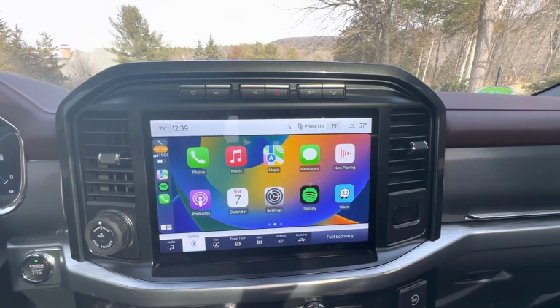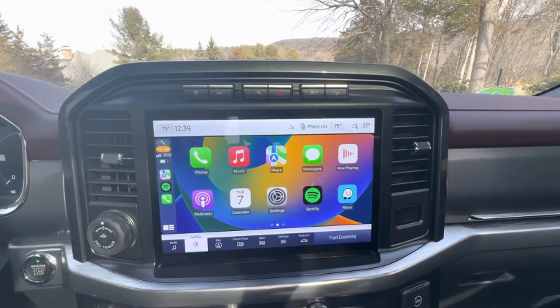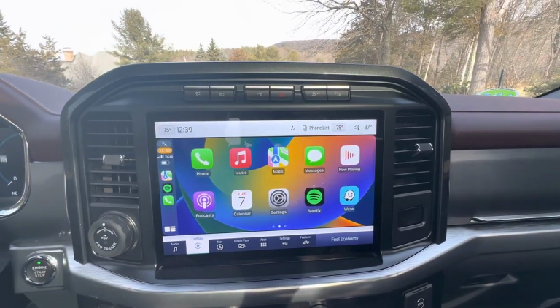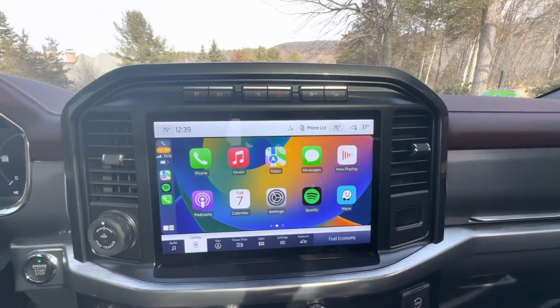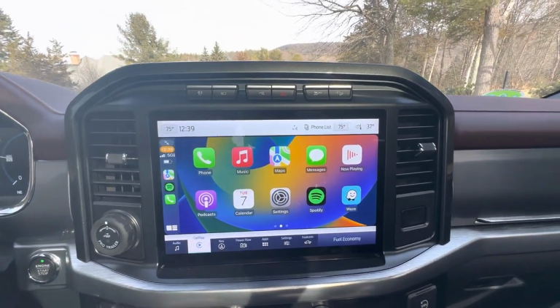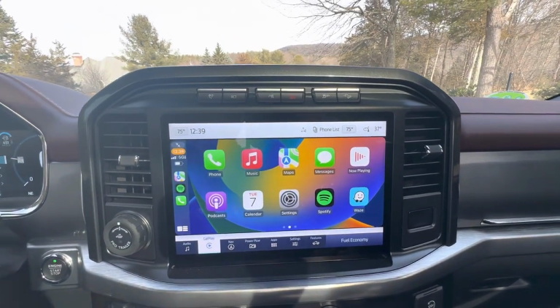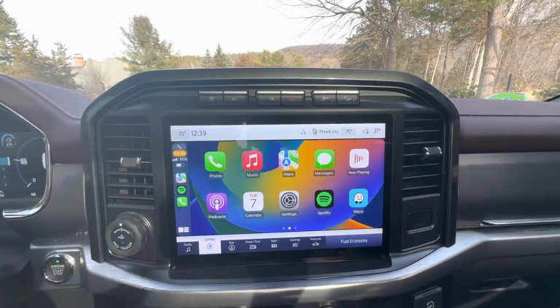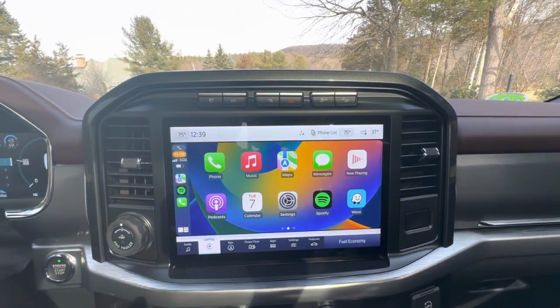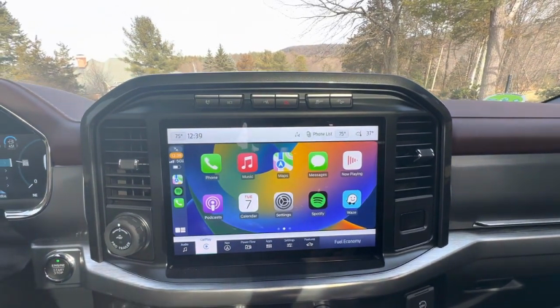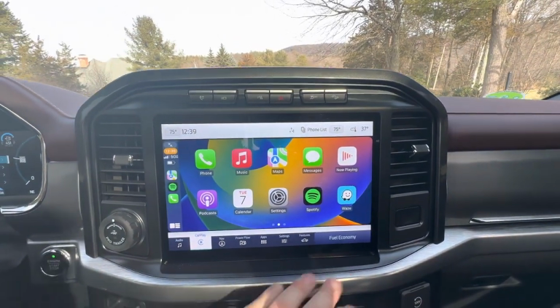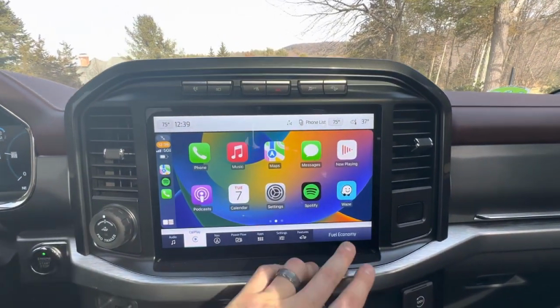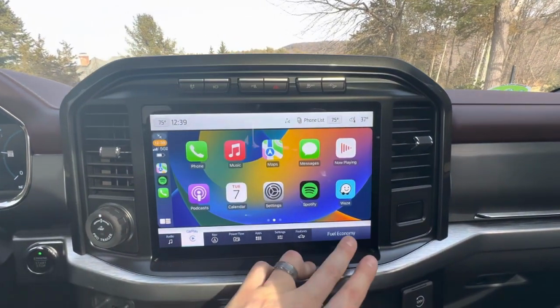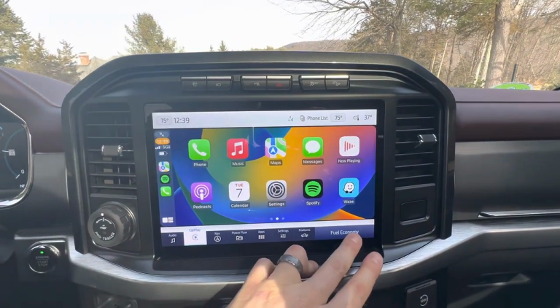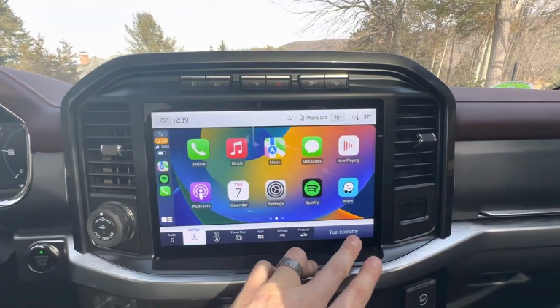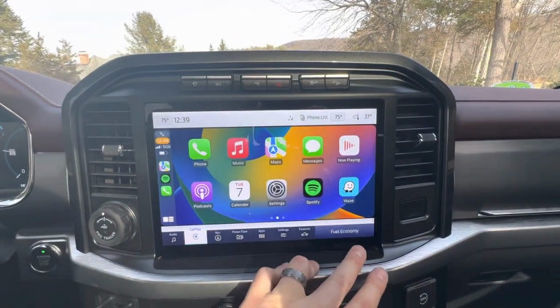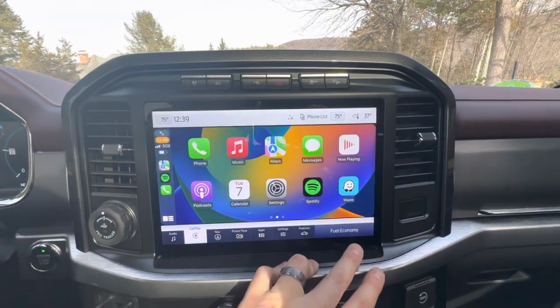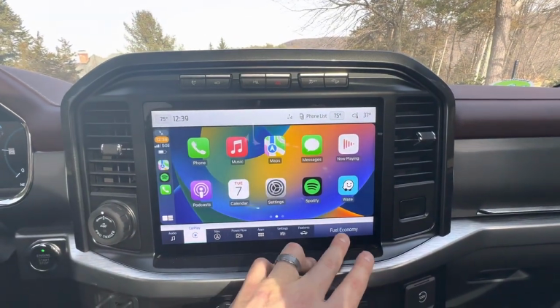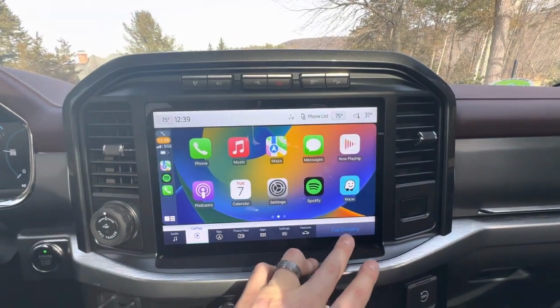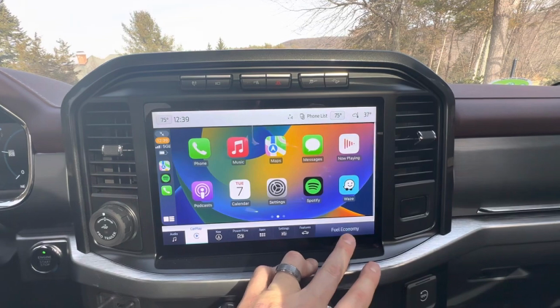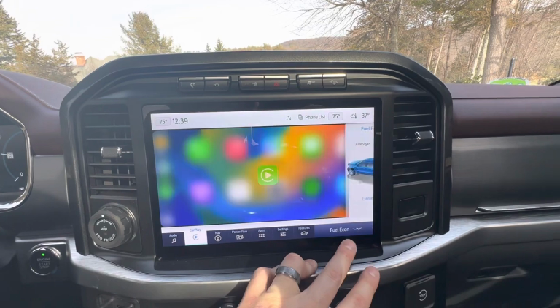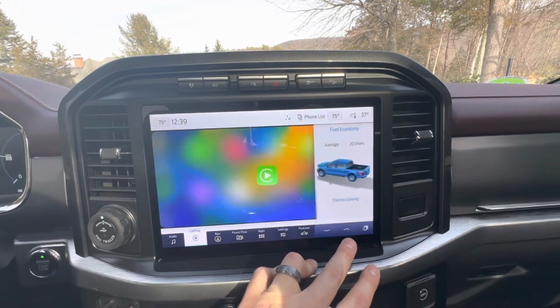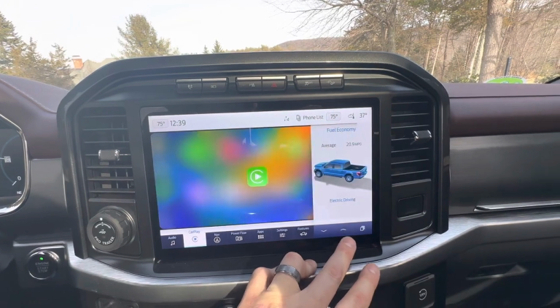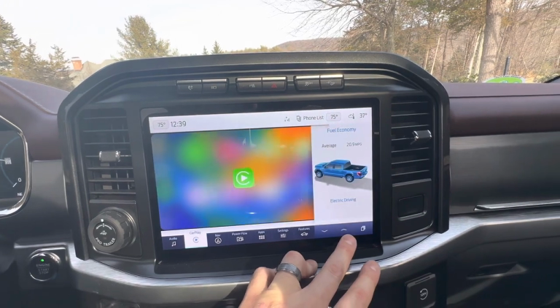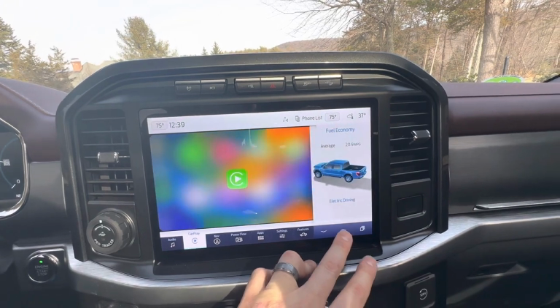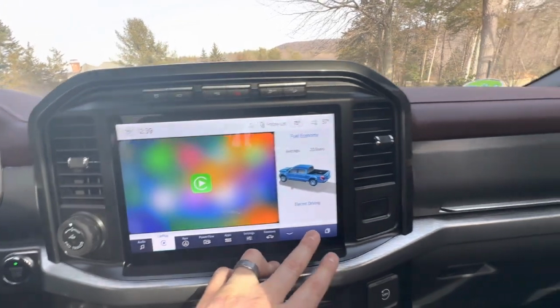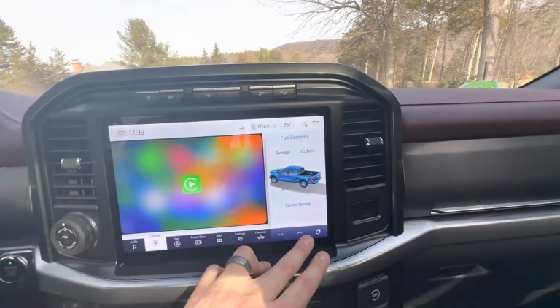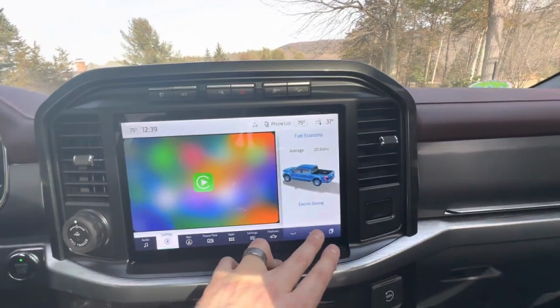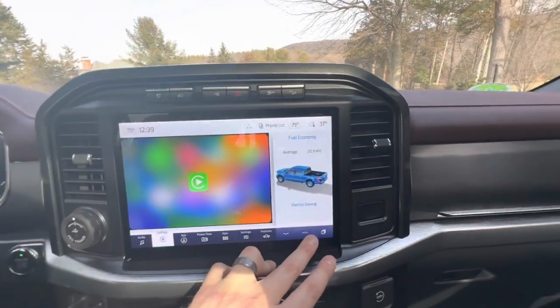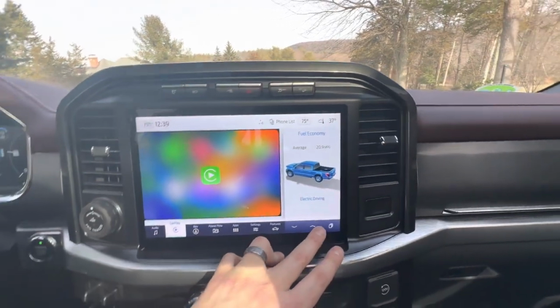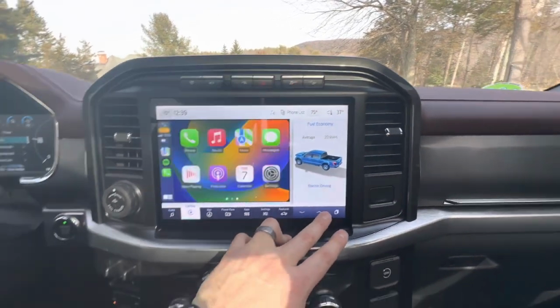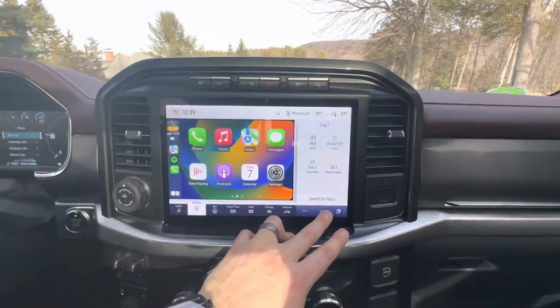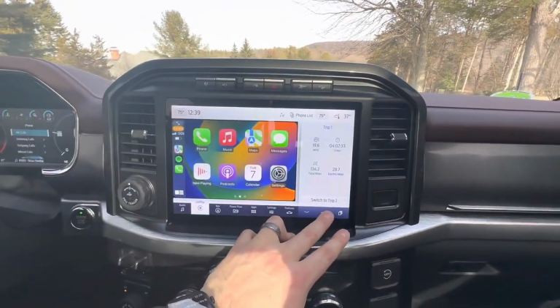And then to go back and get the split screen, you click fuel economy right here. And if I'm on trip, it would say trip.